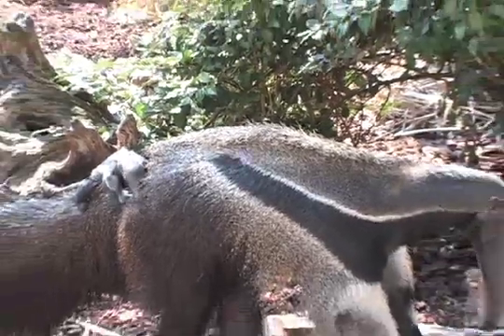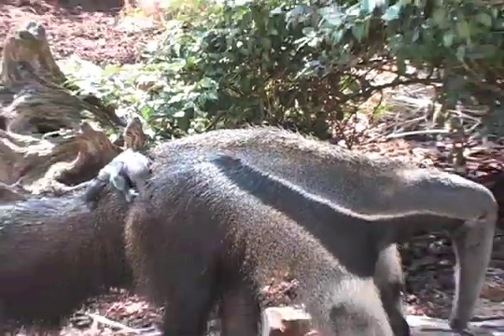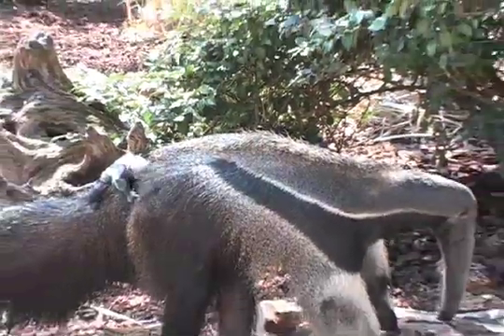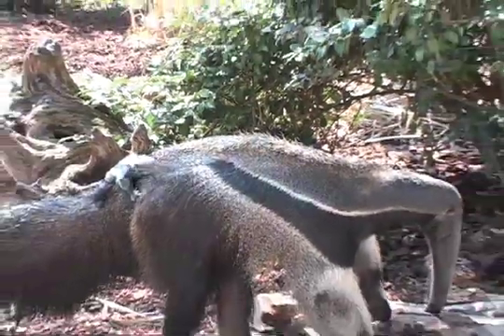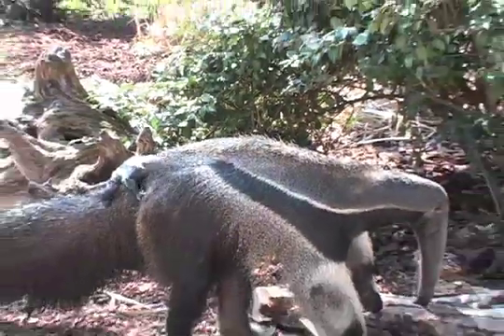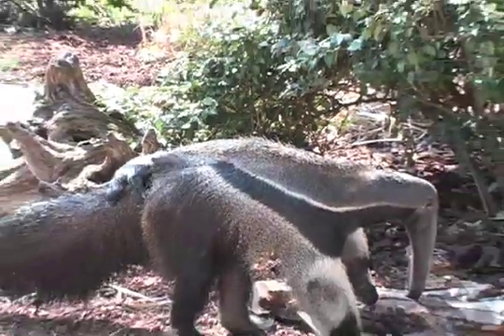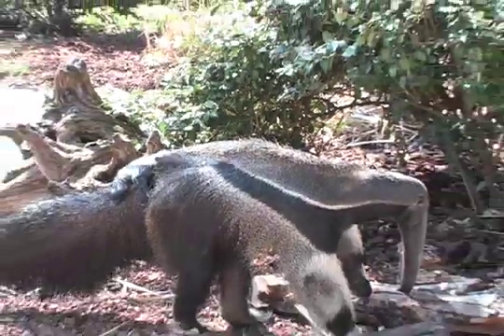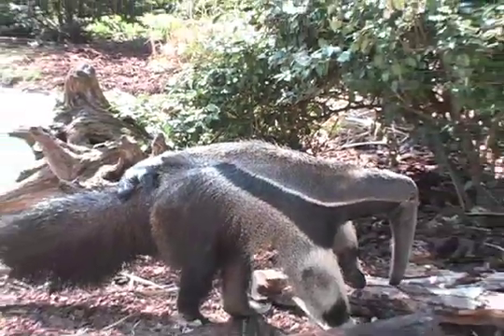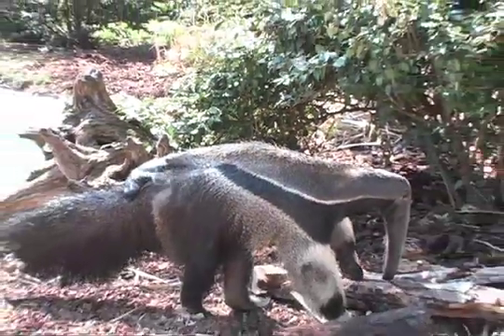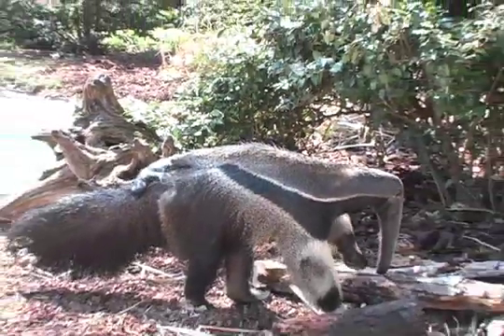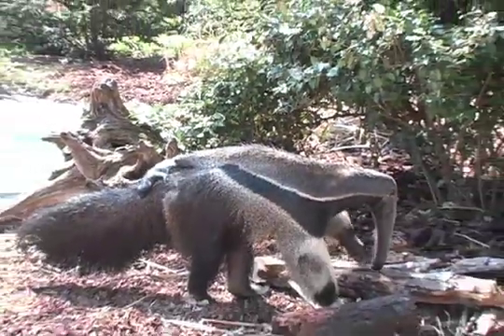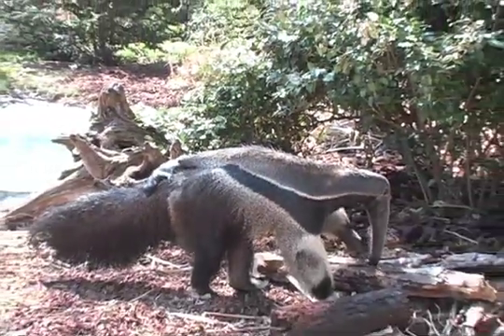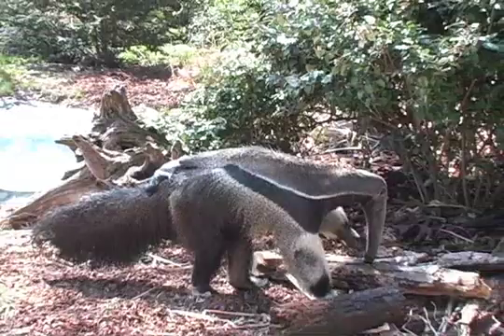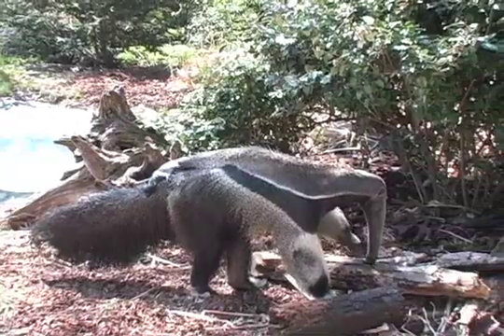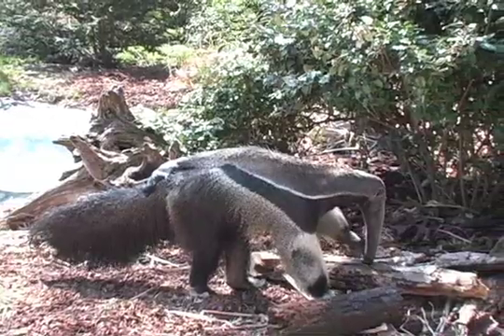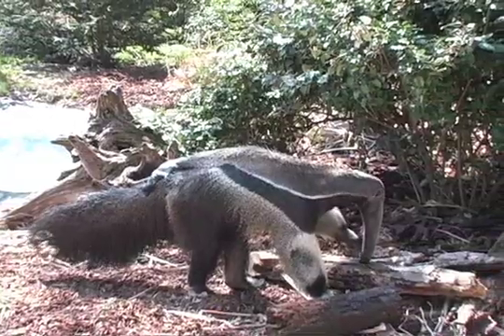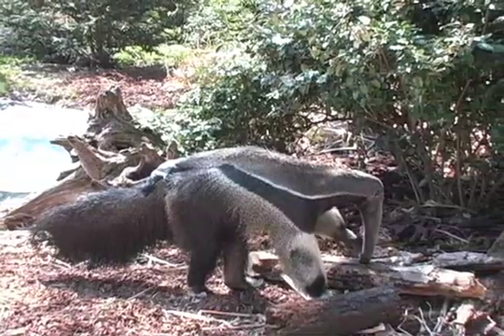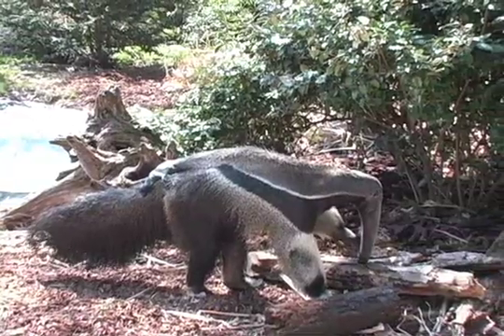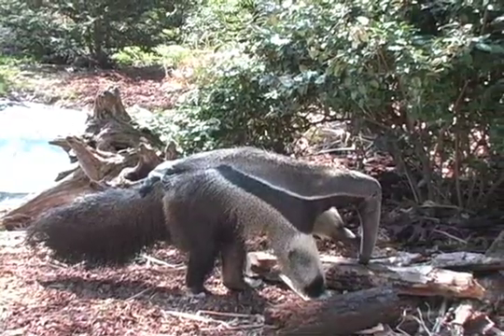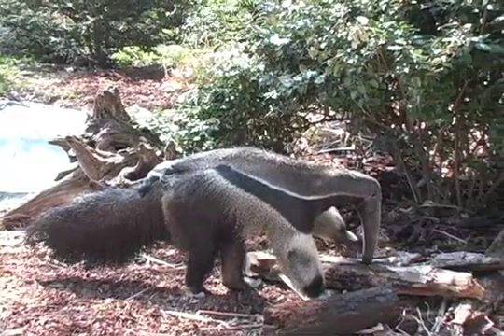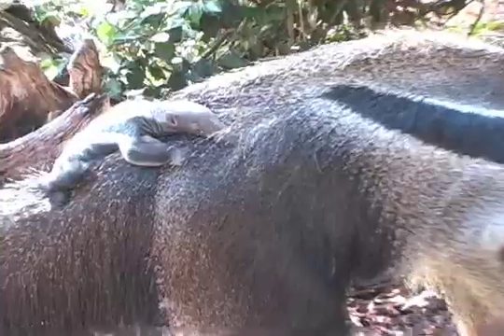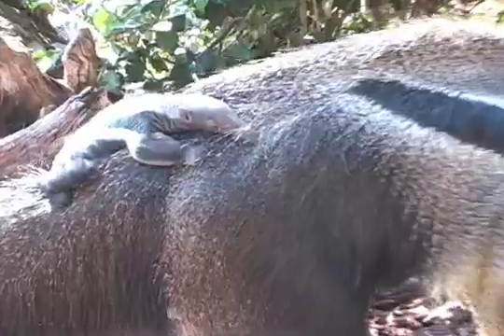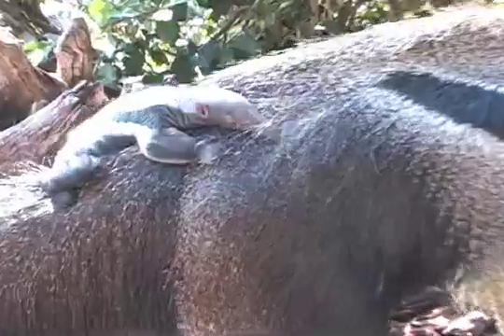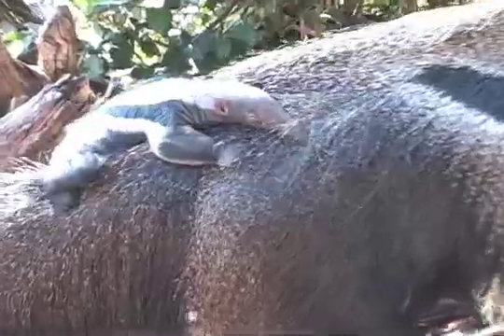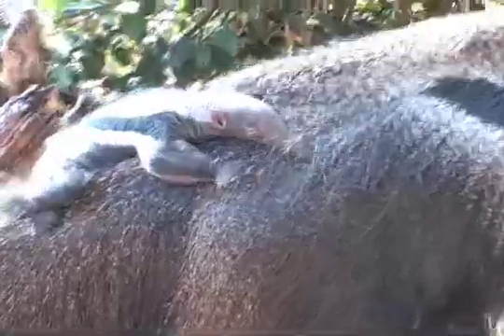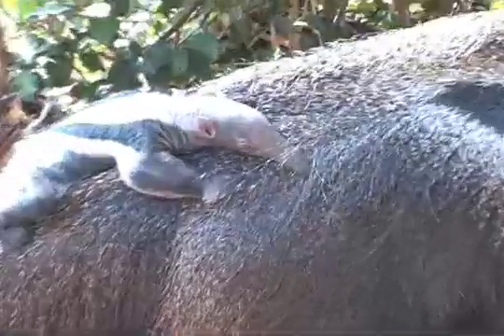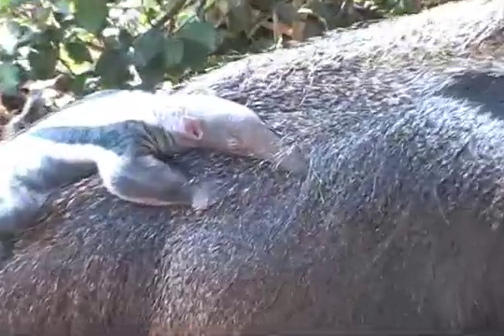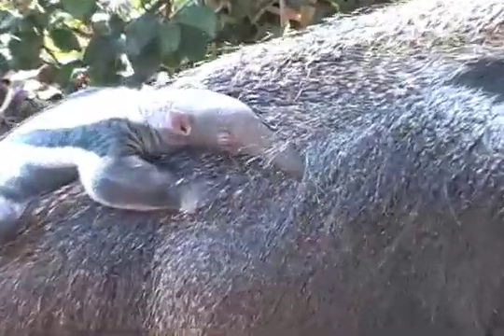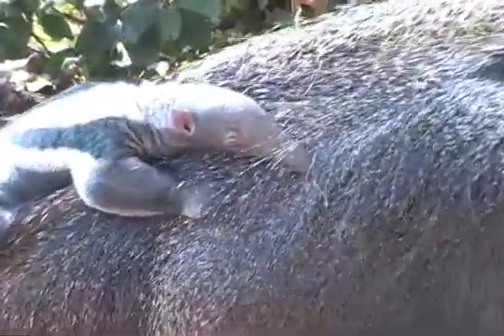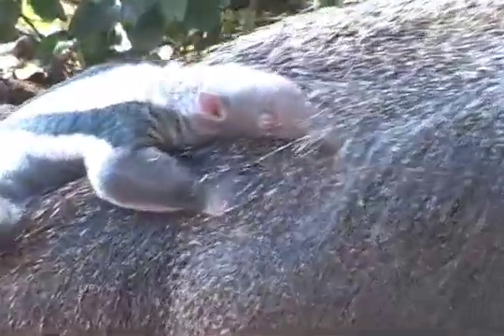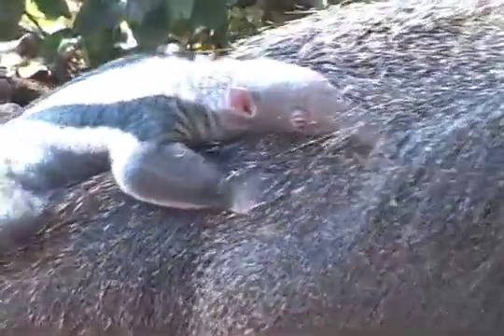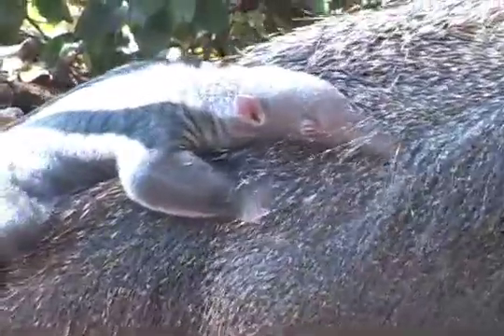Anteaters live in Central and South America. They will live in grasslands and they will live in upland forests.